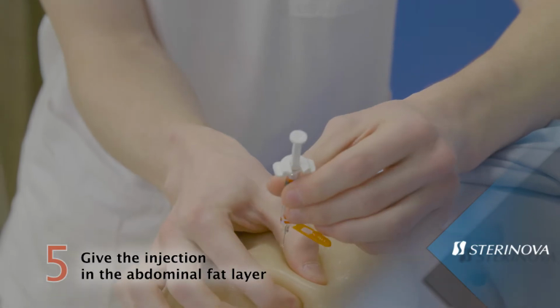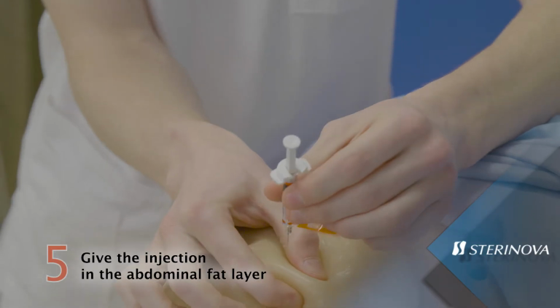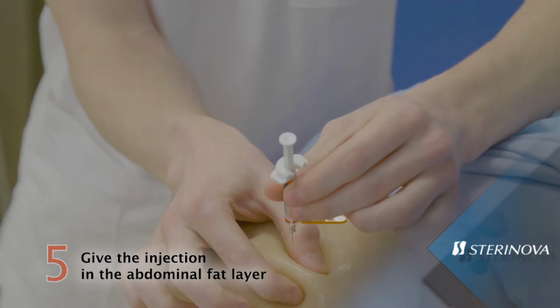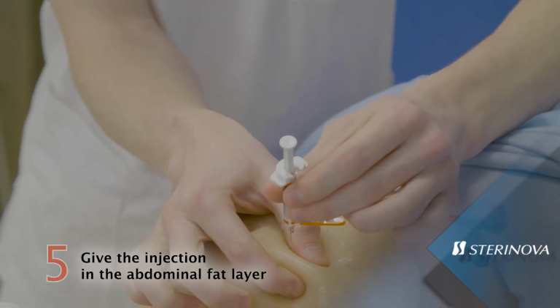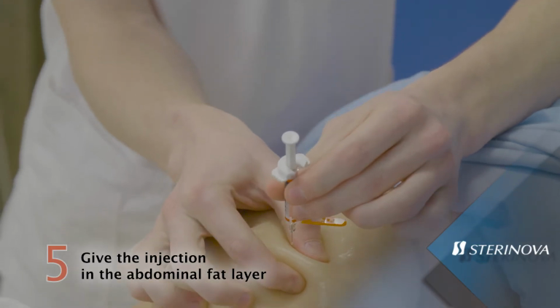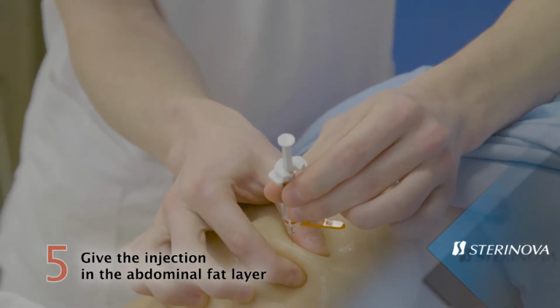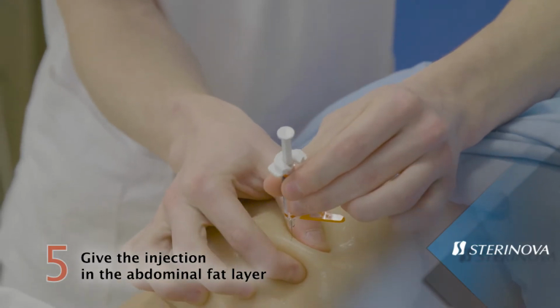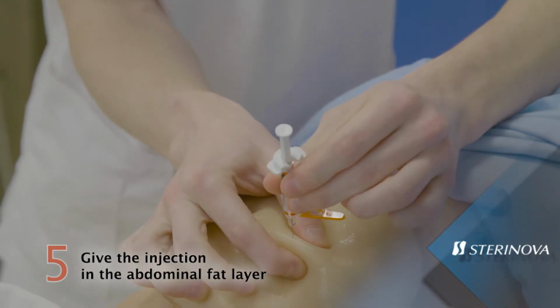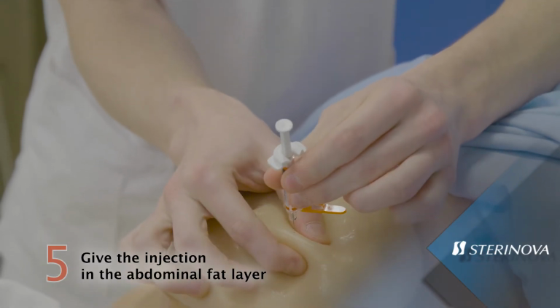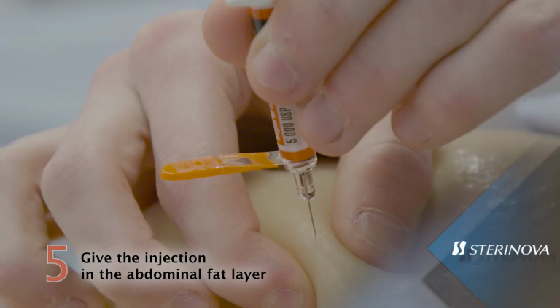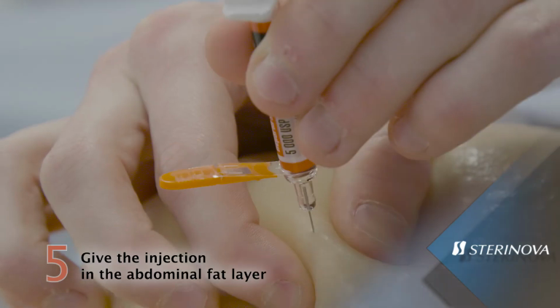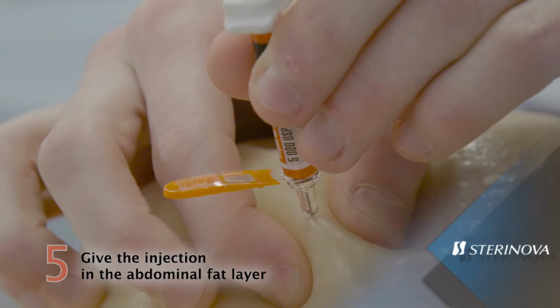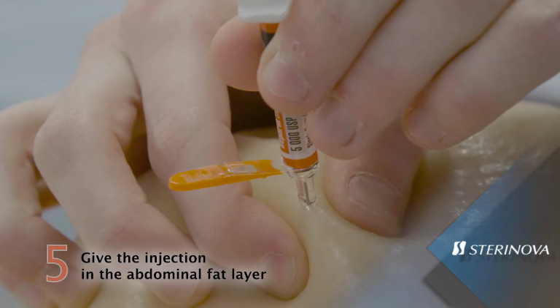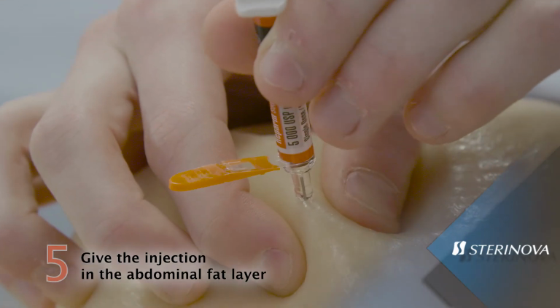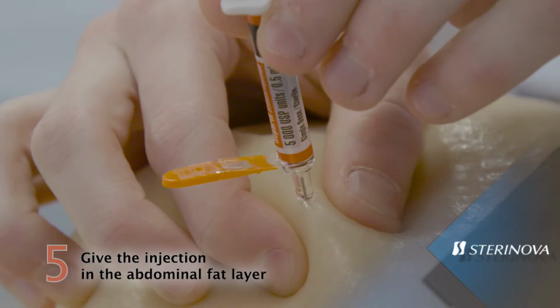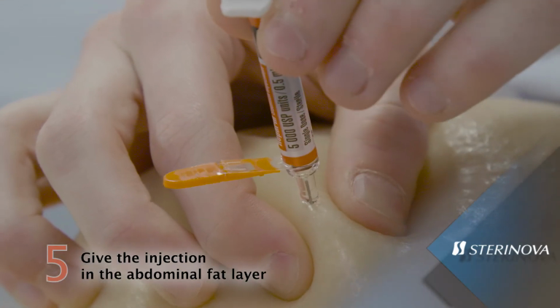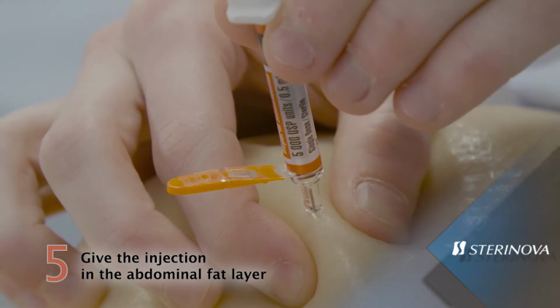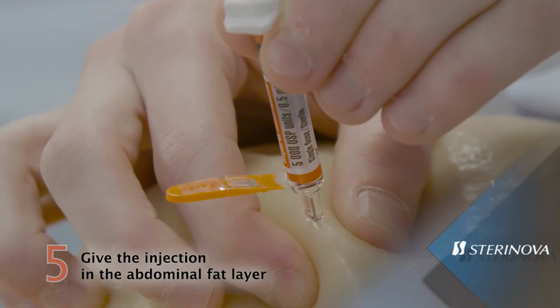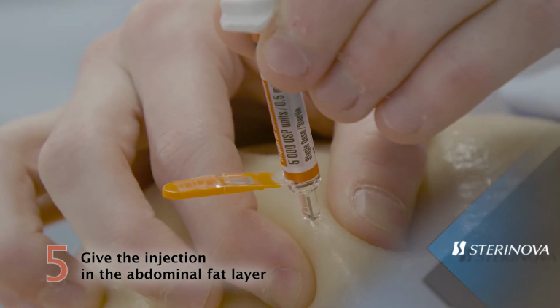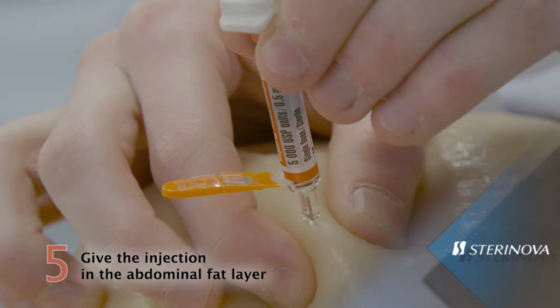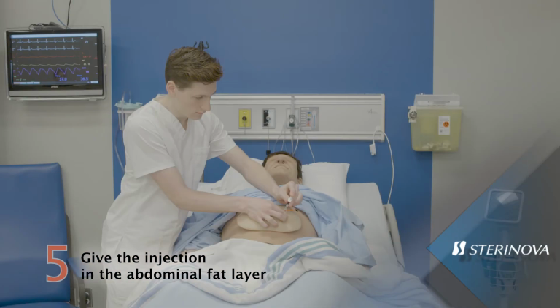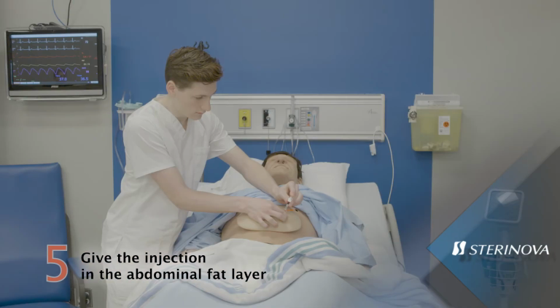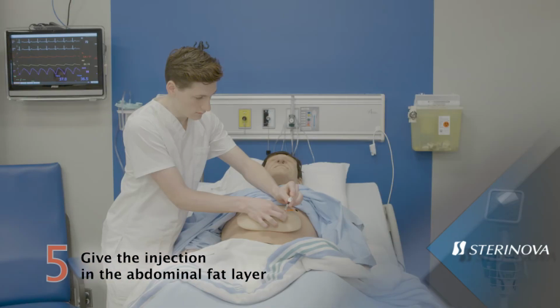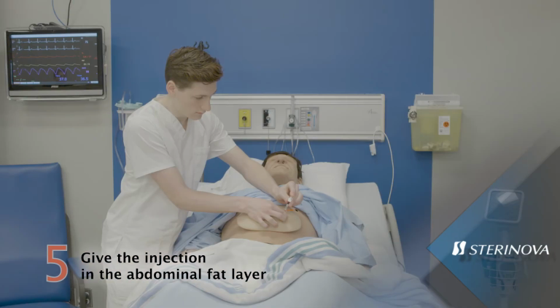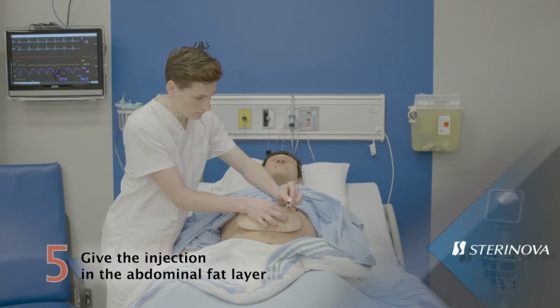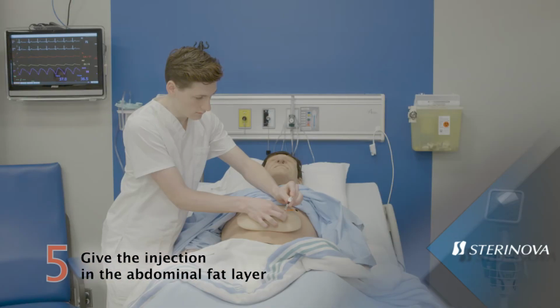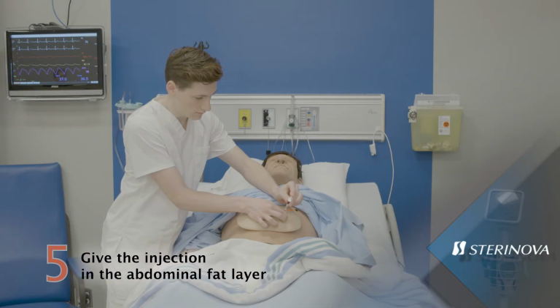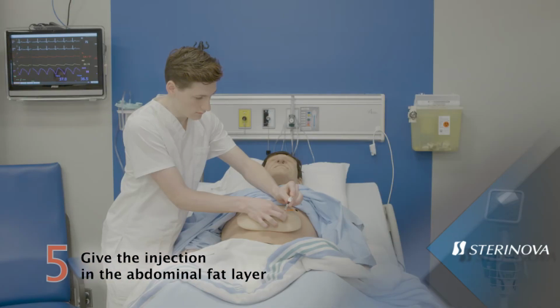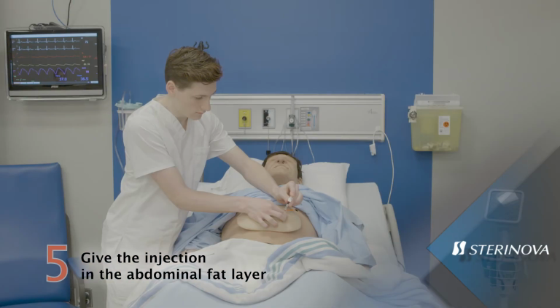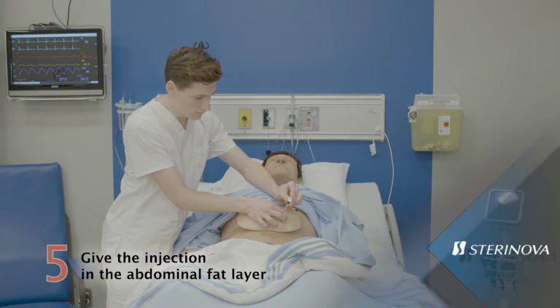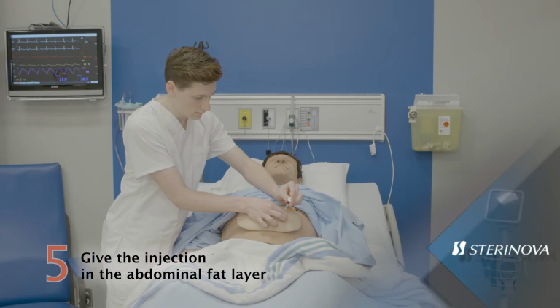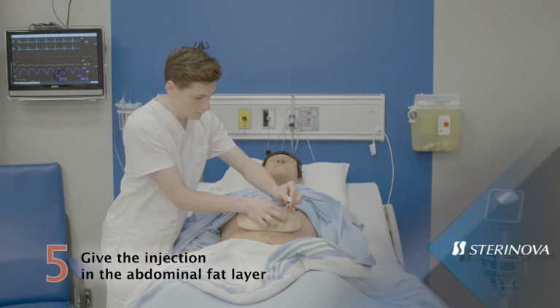Insert the needle at 90 degrees perpendicularly to the skin fold. Inject the product slowly during 15 to 30 seconds.